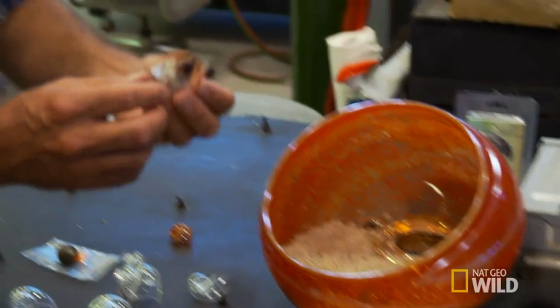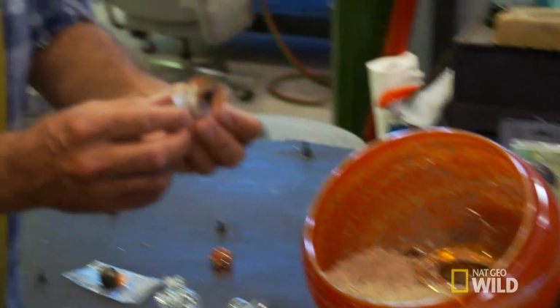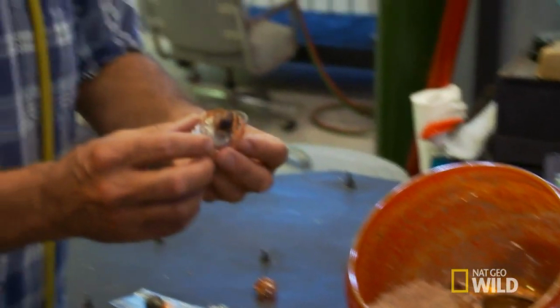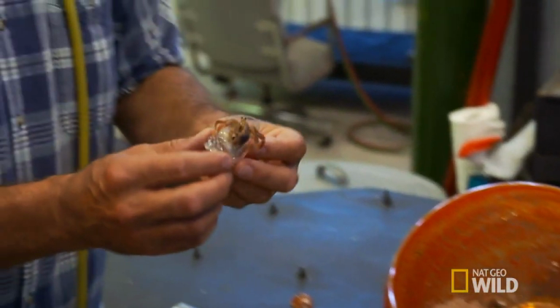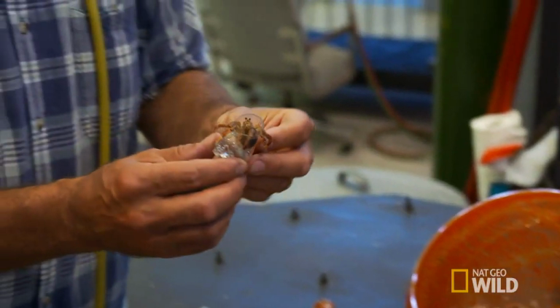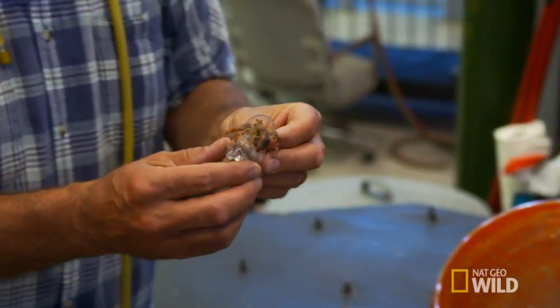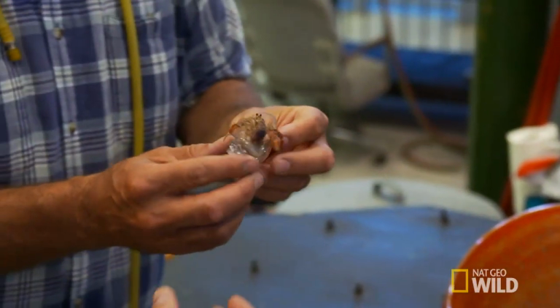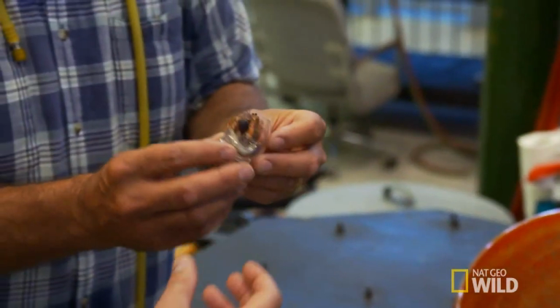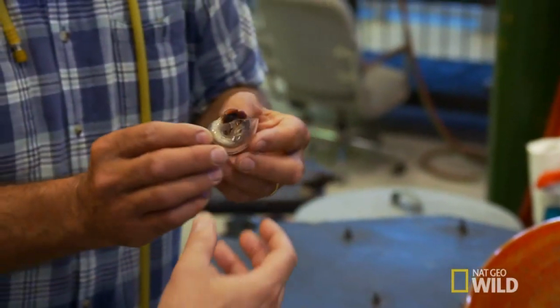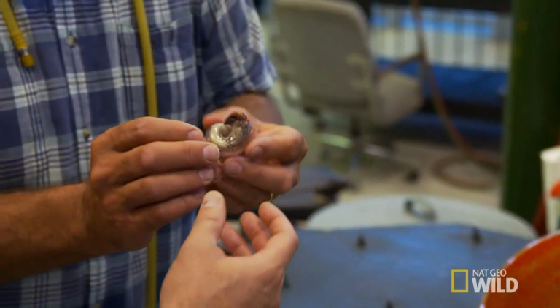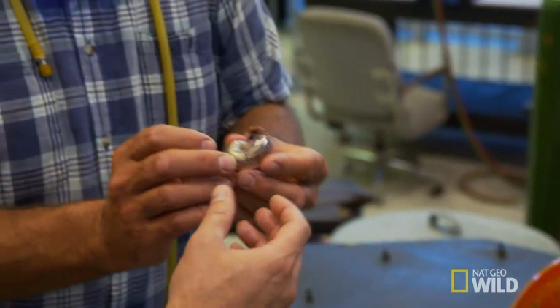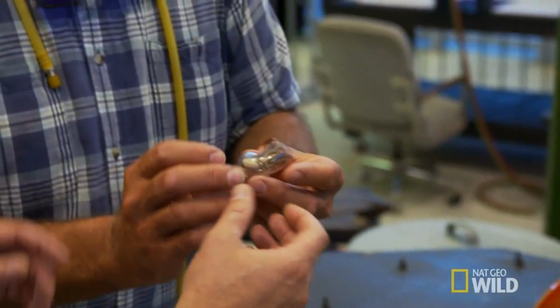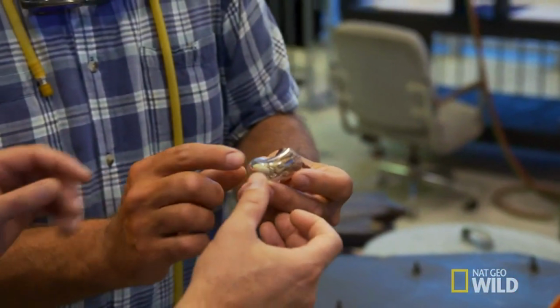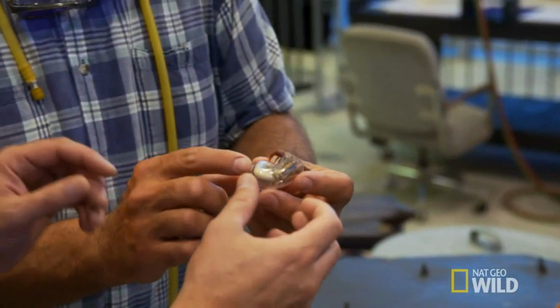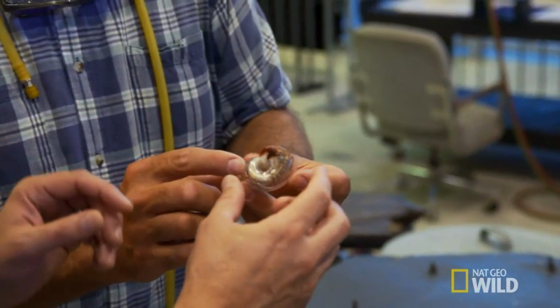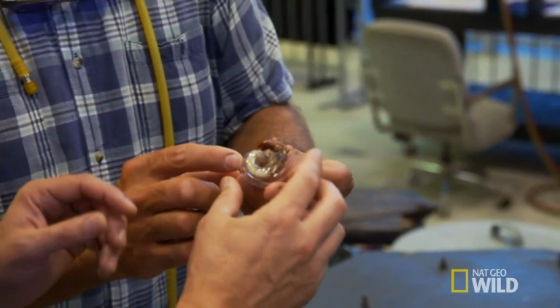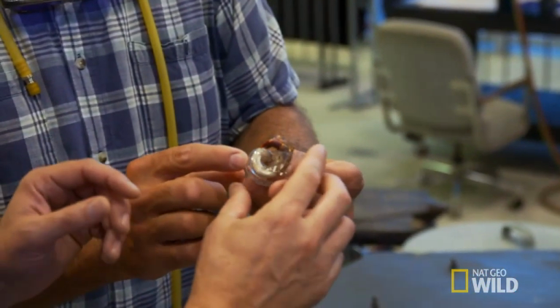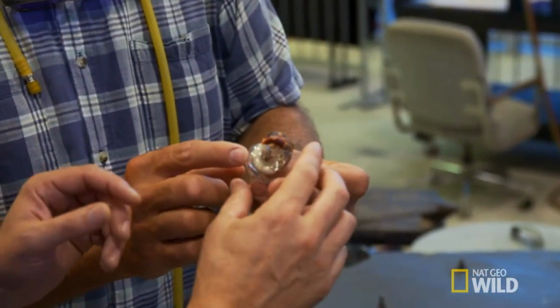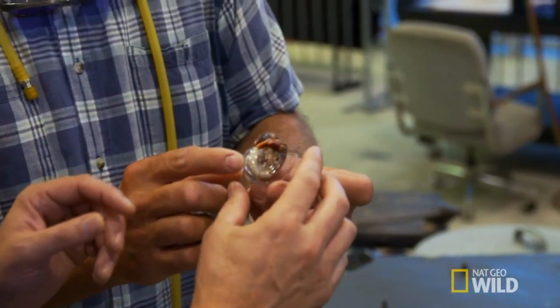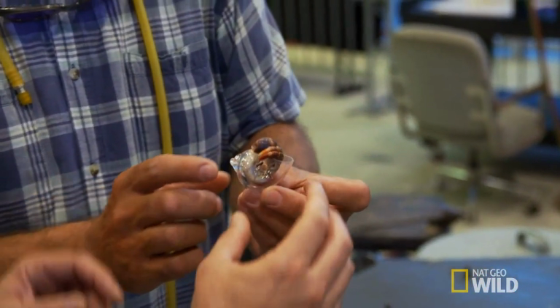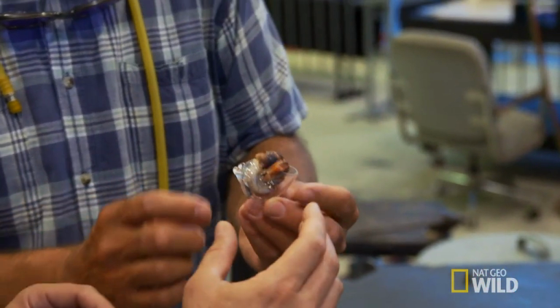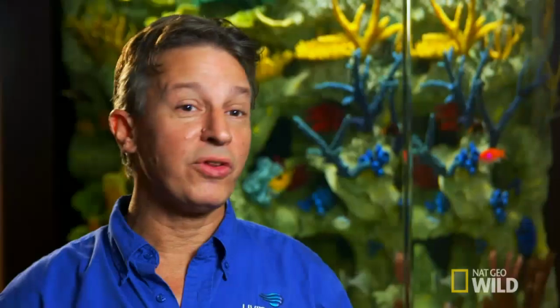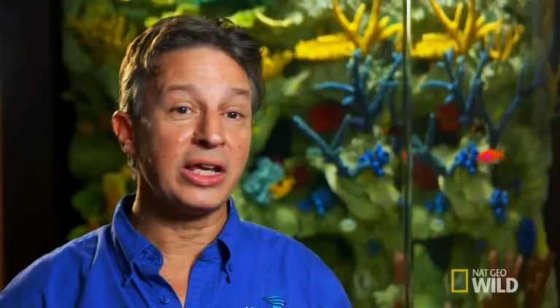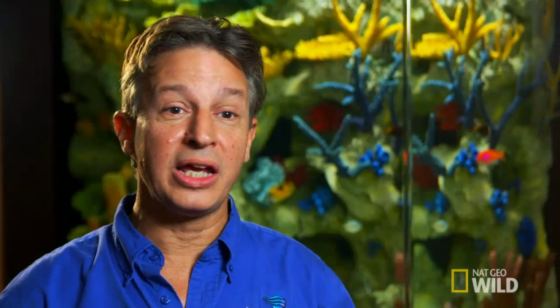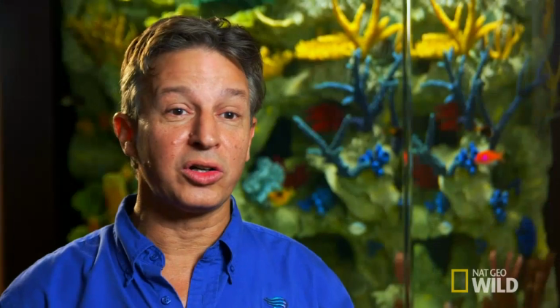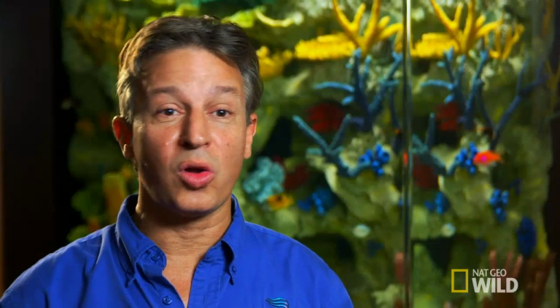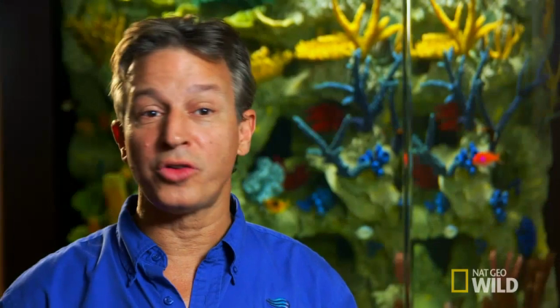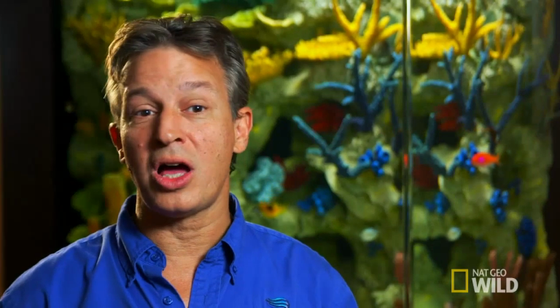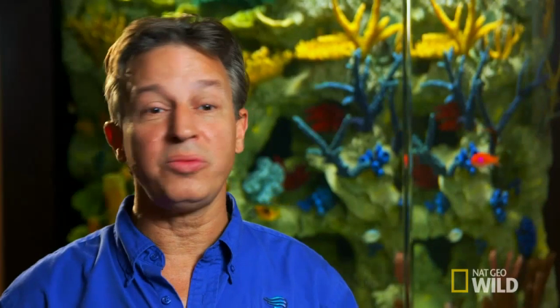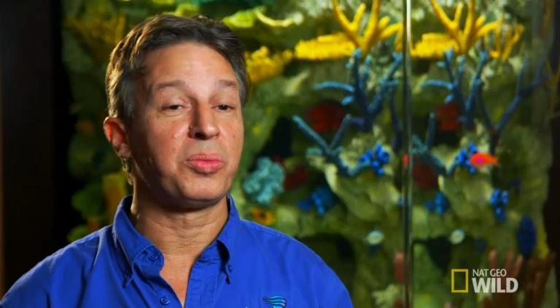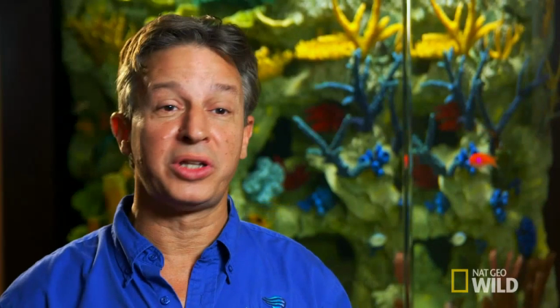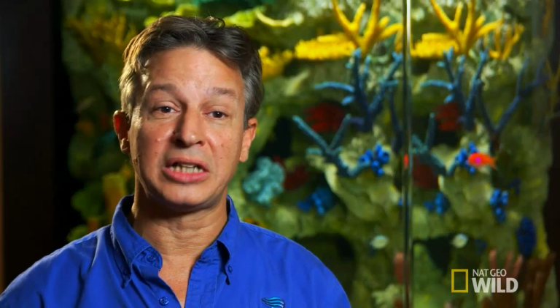Hermit crabs don't produce their own shells, and they'll salvage whatever they can get their claws on for protection.